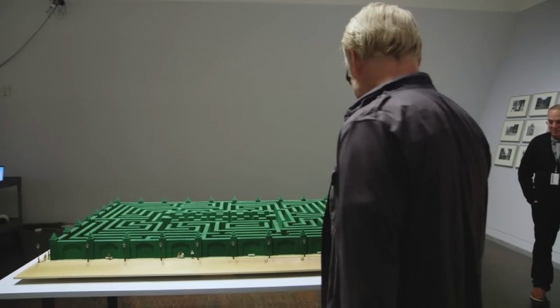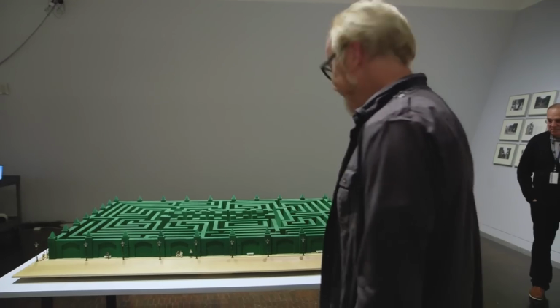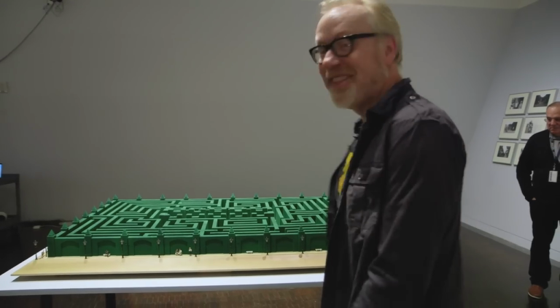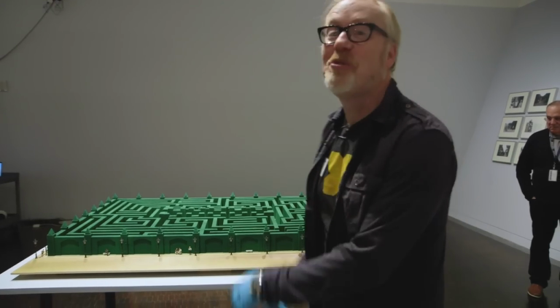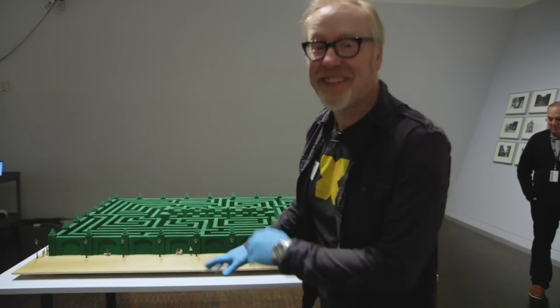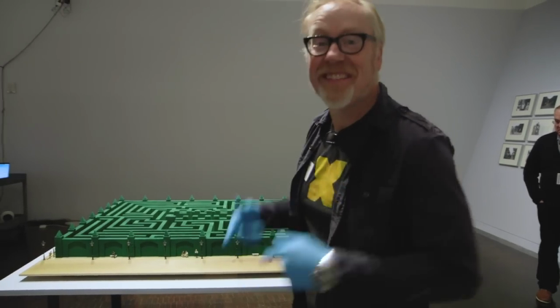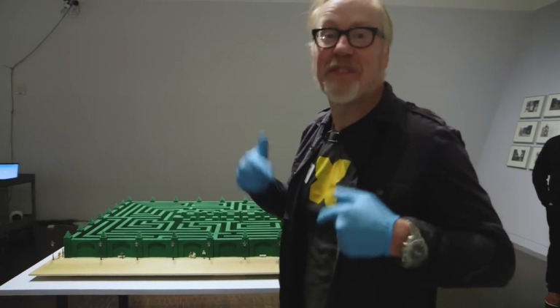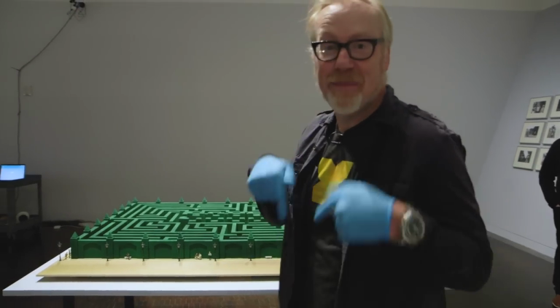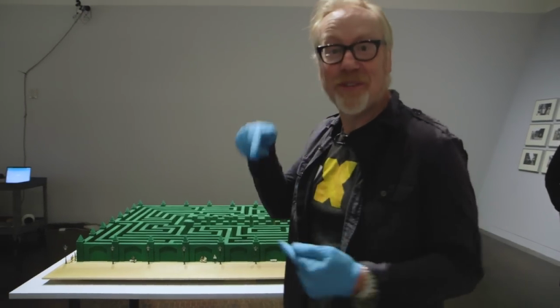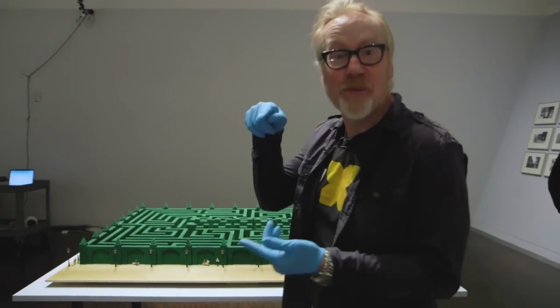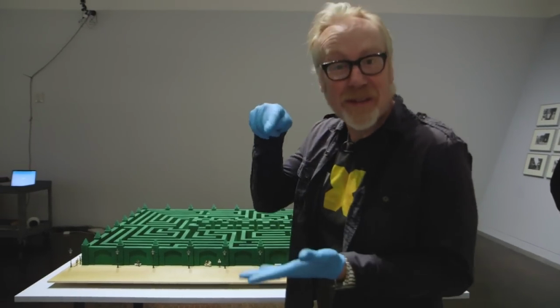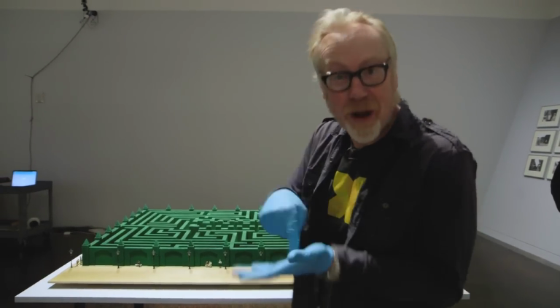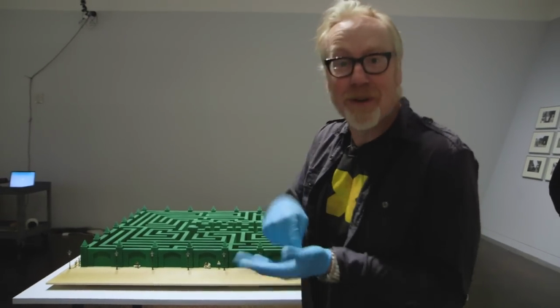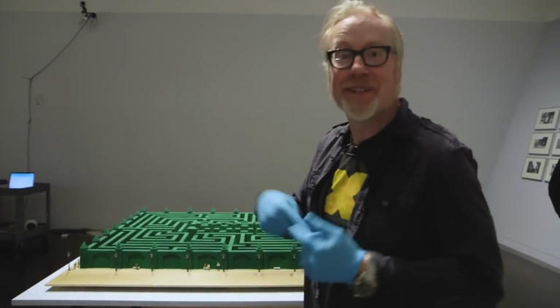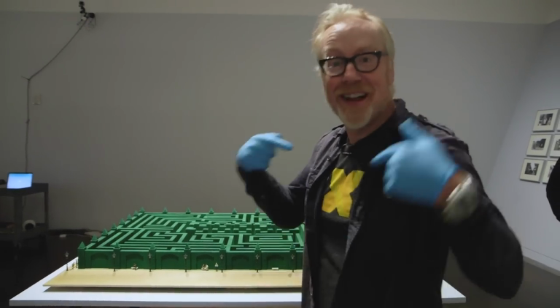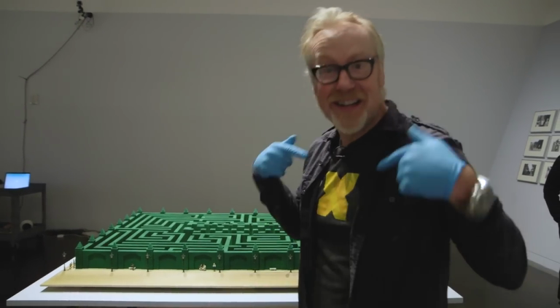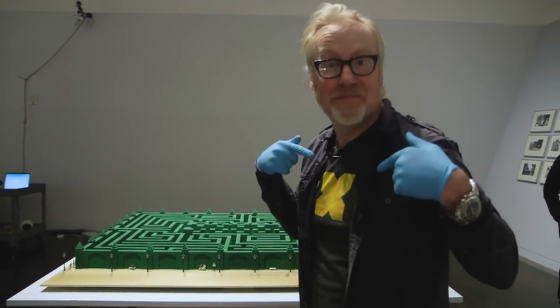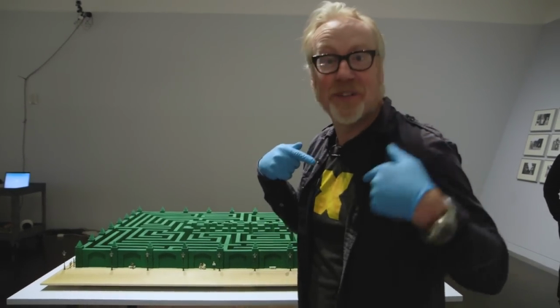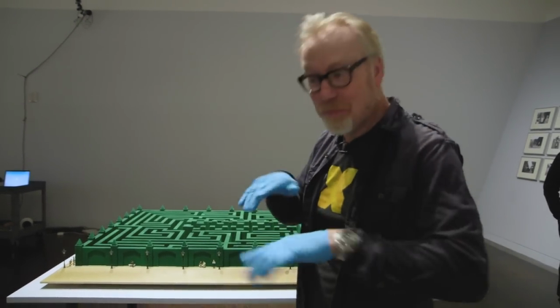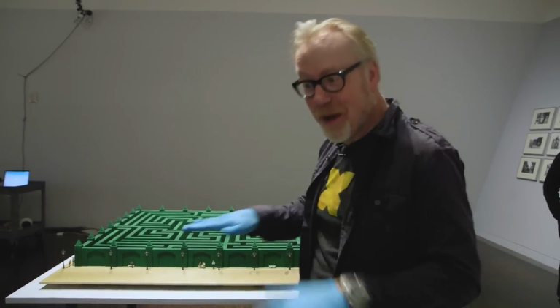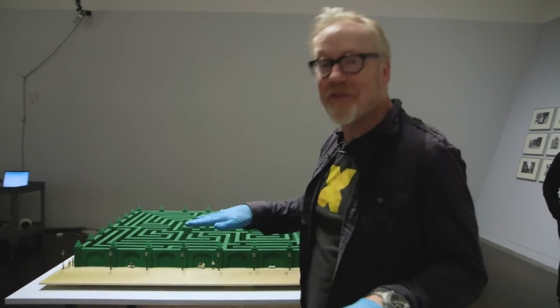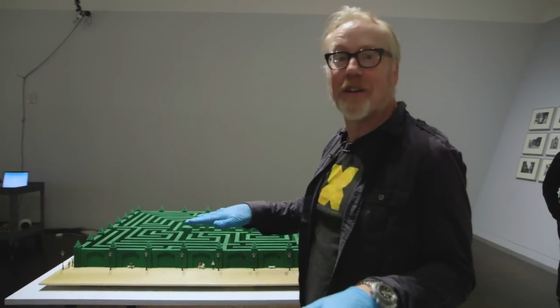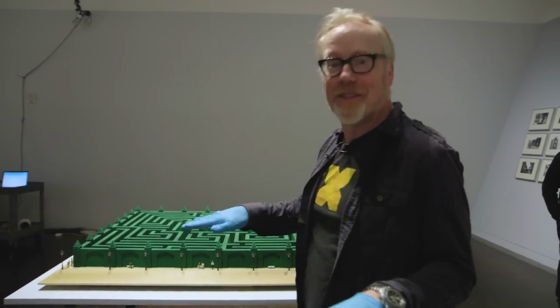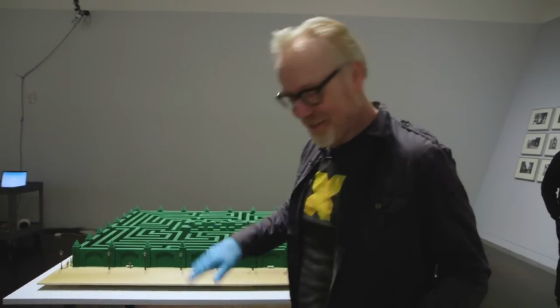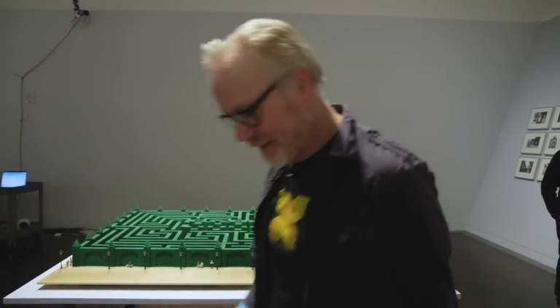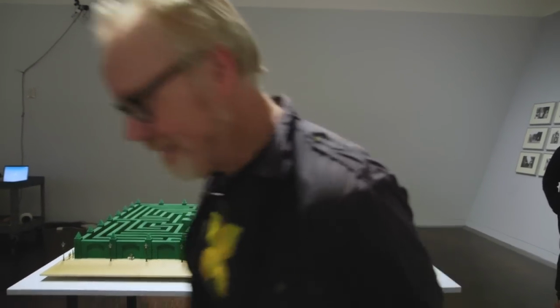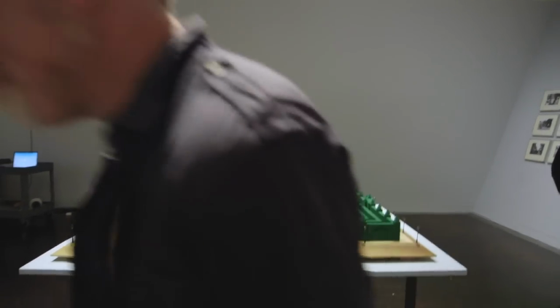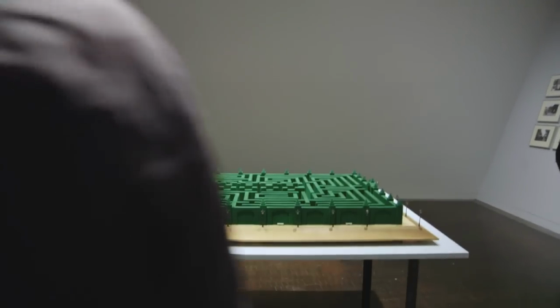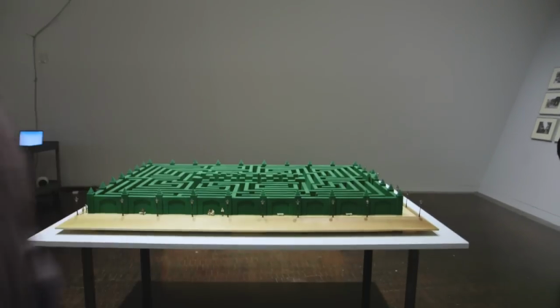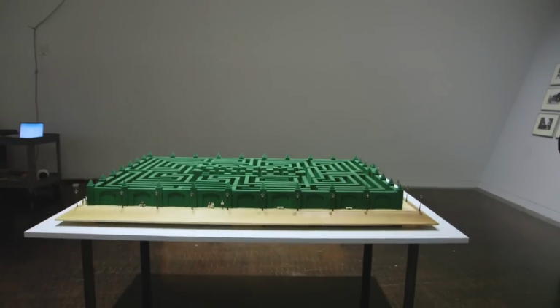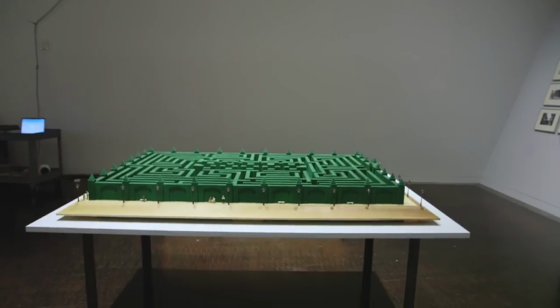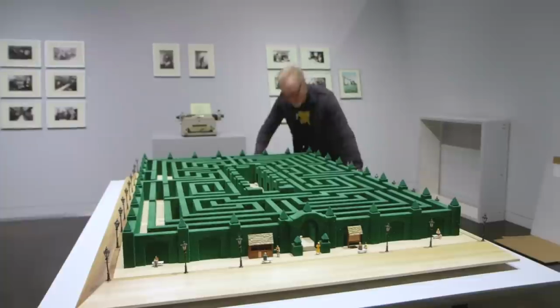This is the coolest thing that's ever happened to a prop replica I have built, by far. All right, it's in place.